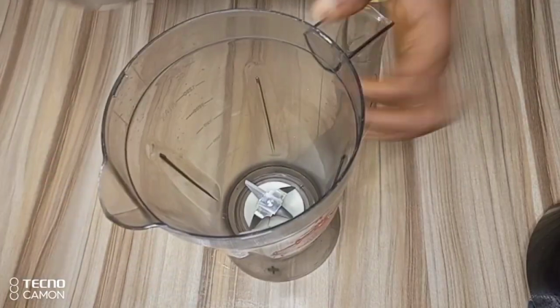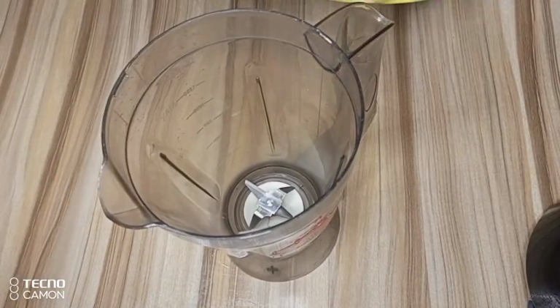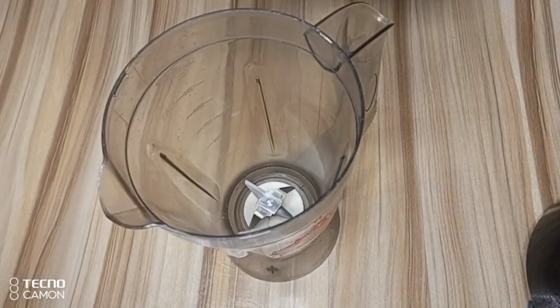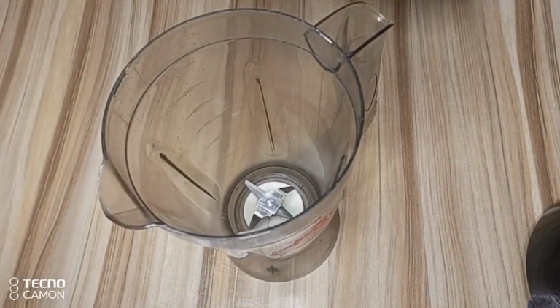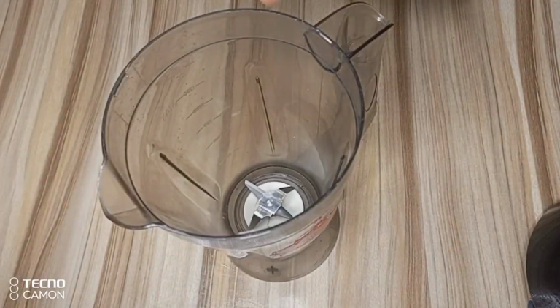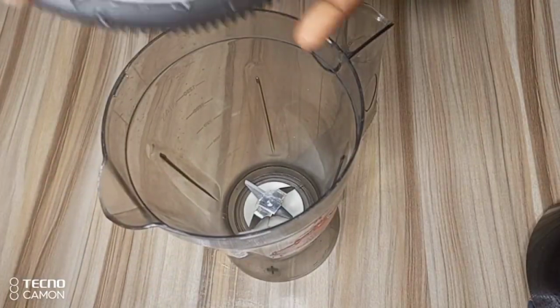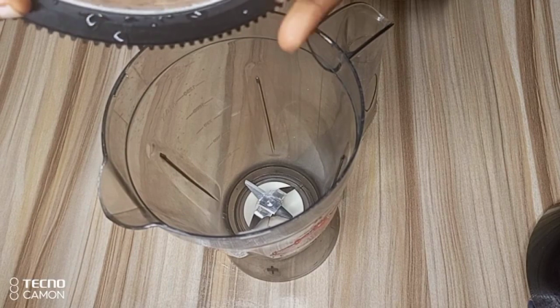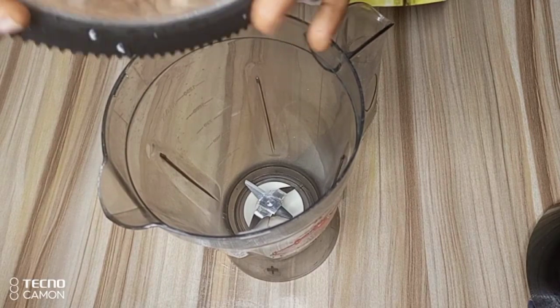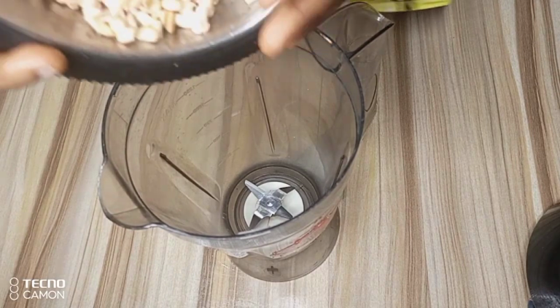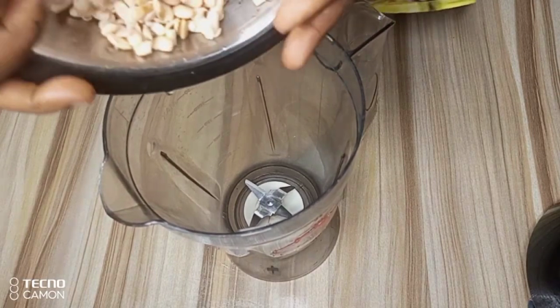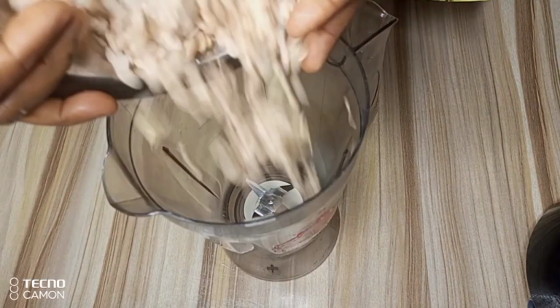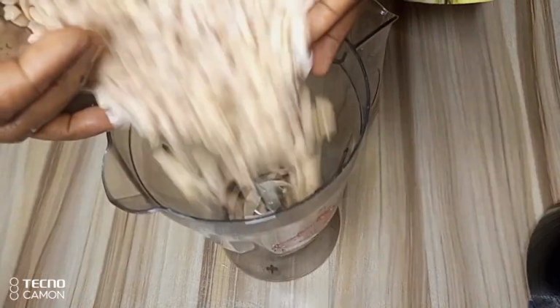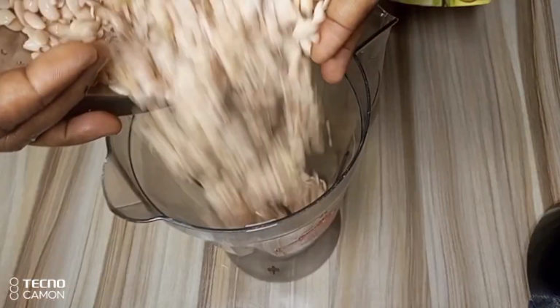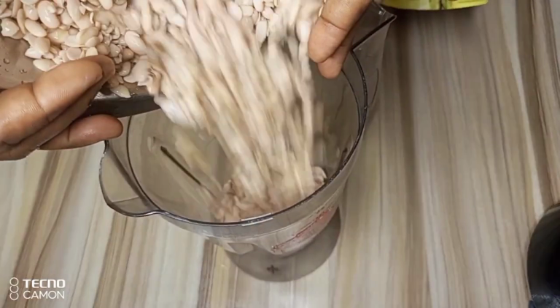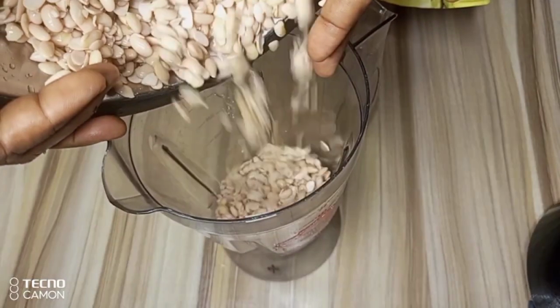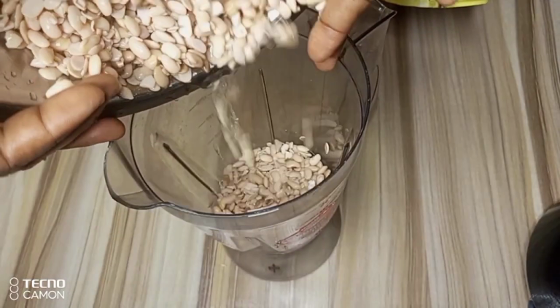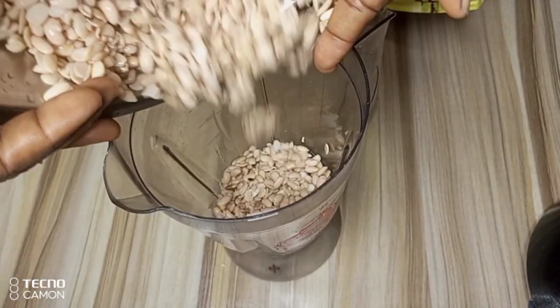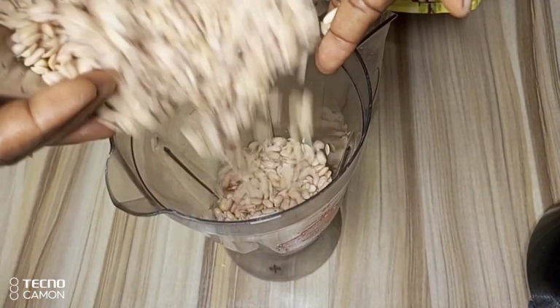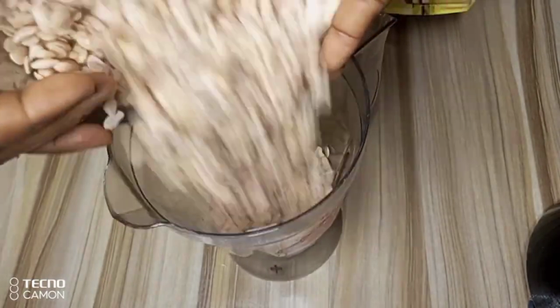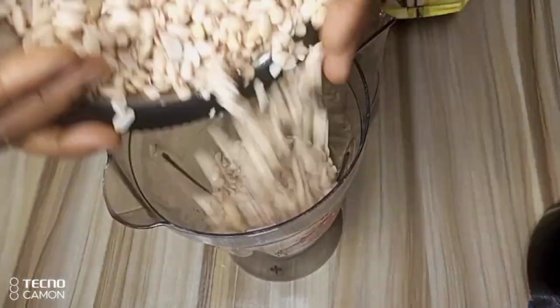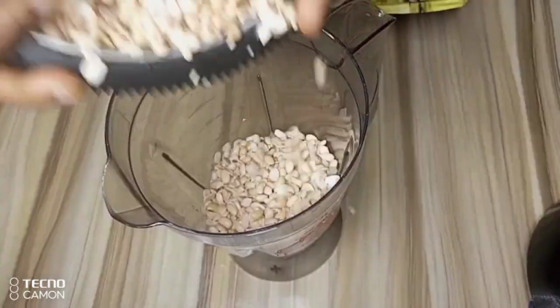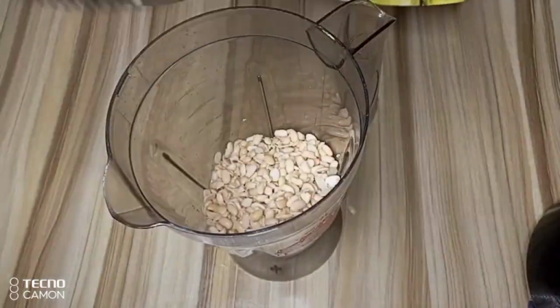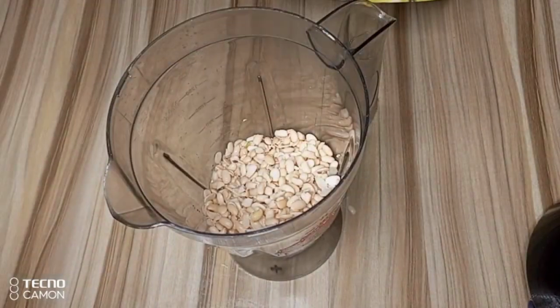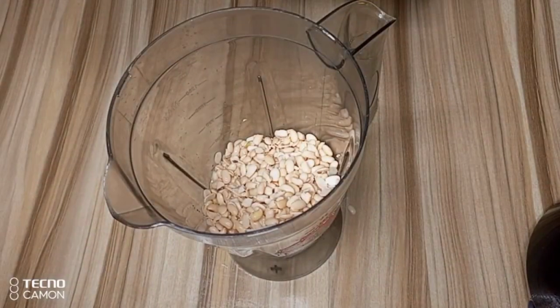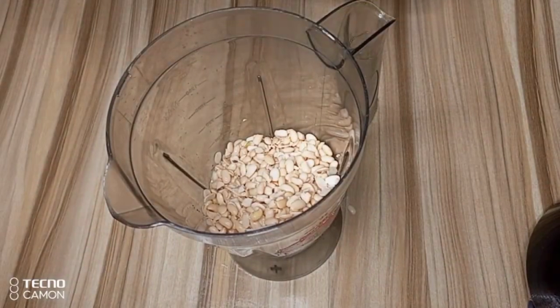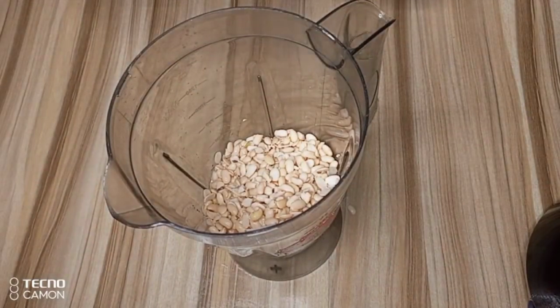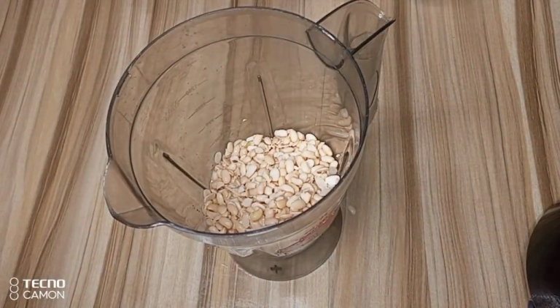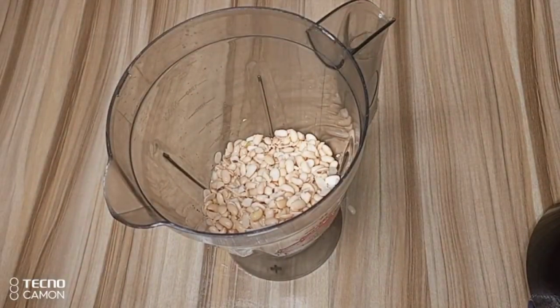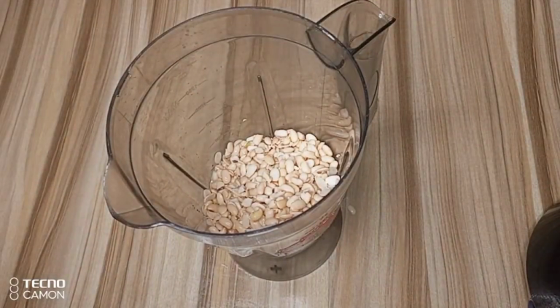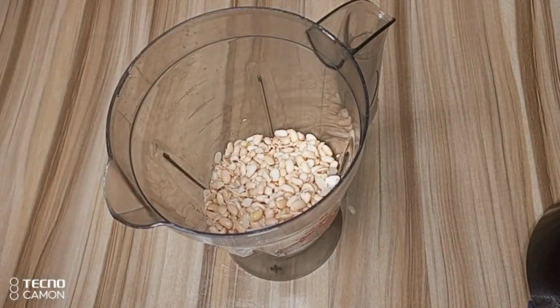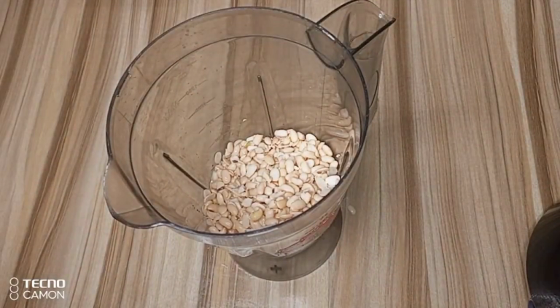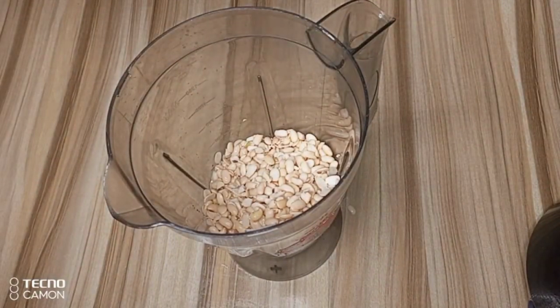I'll transfer some to my blender, add some water, and blend smoothly.